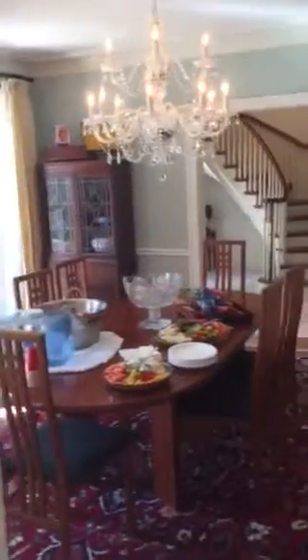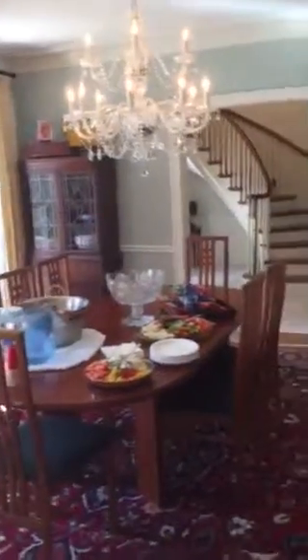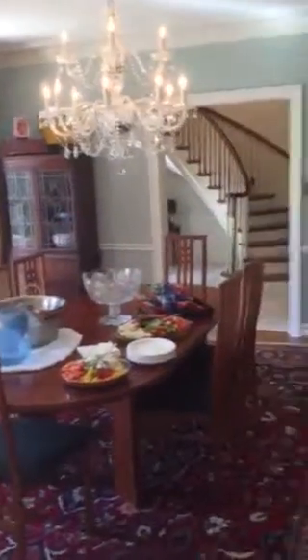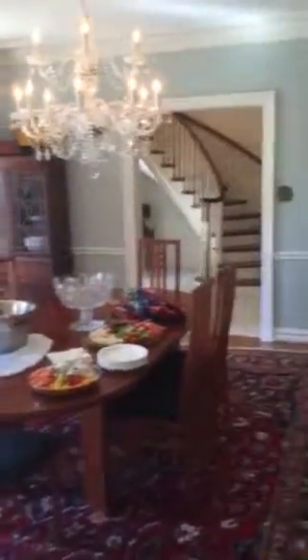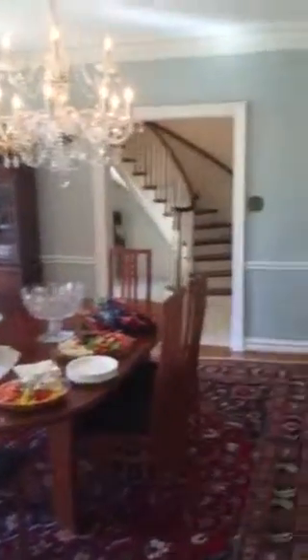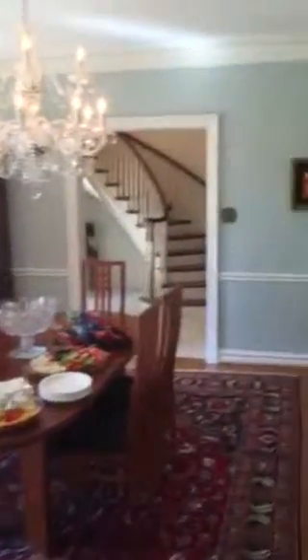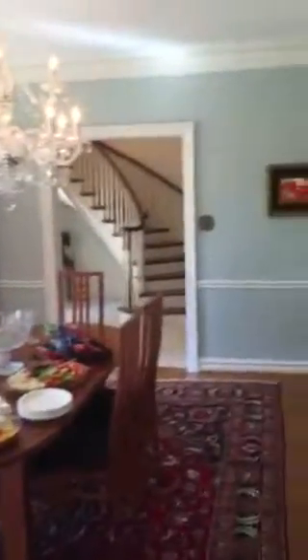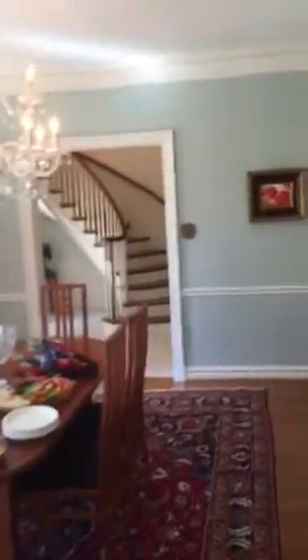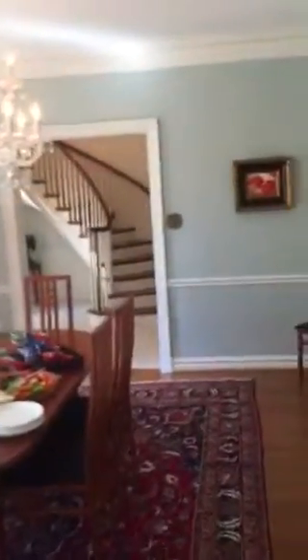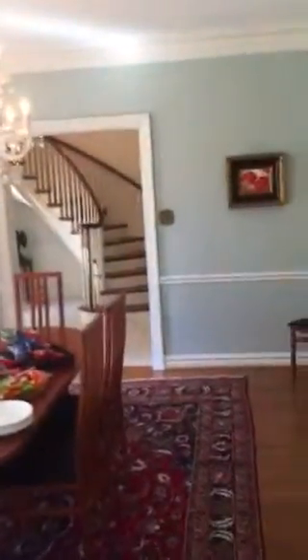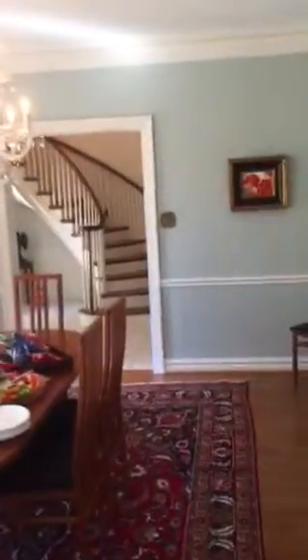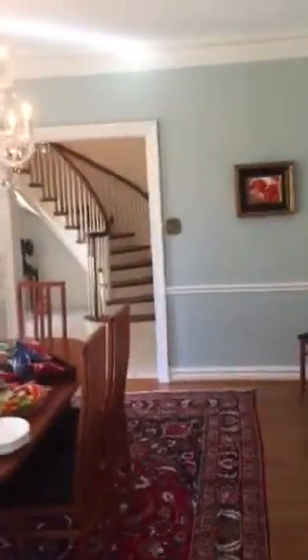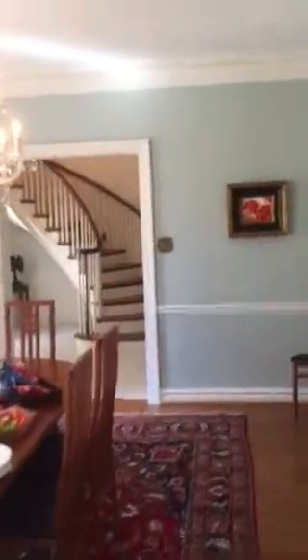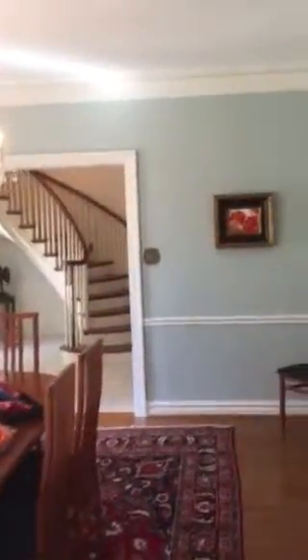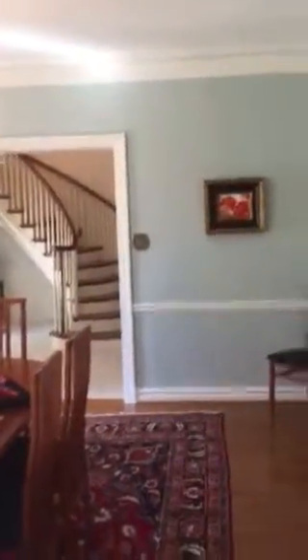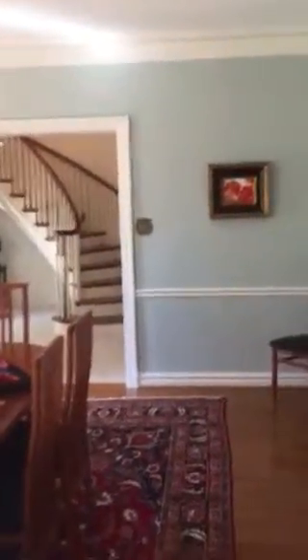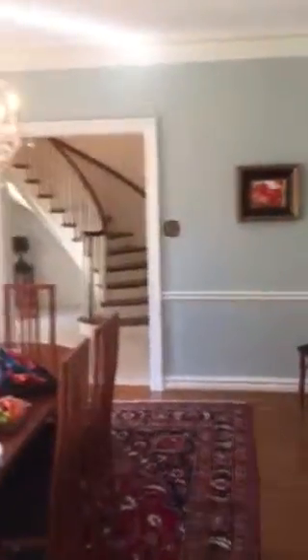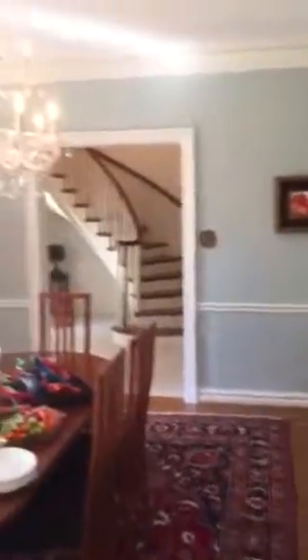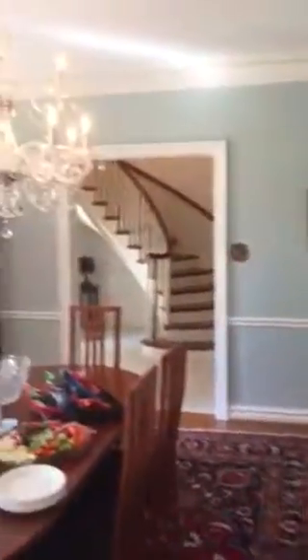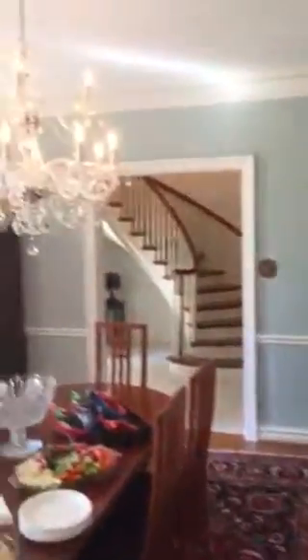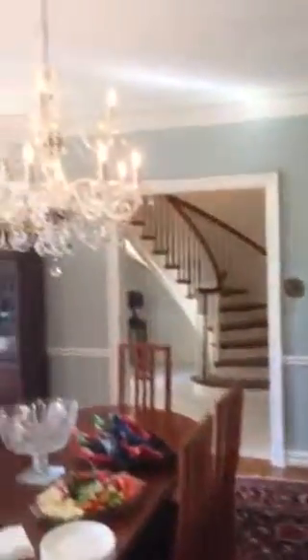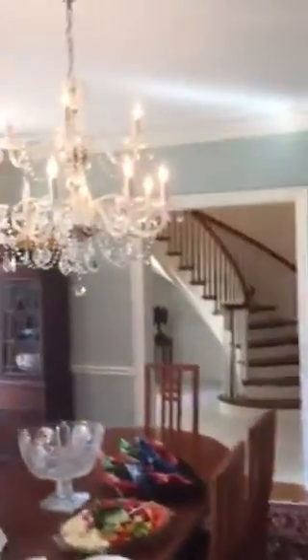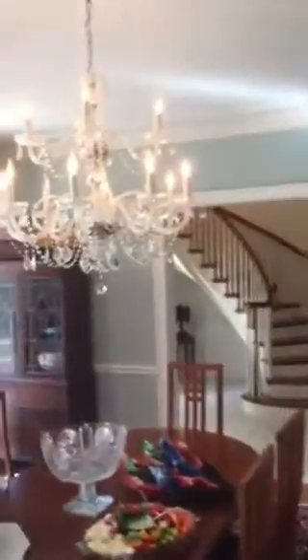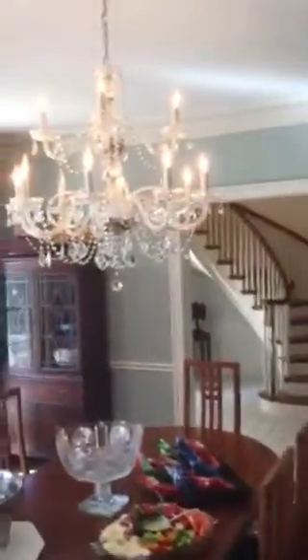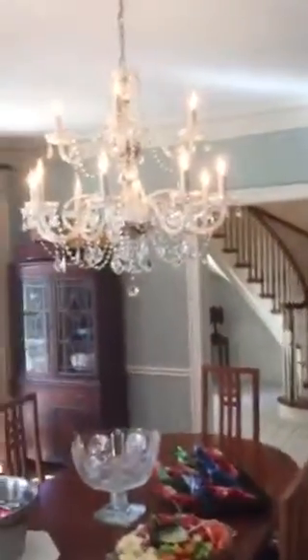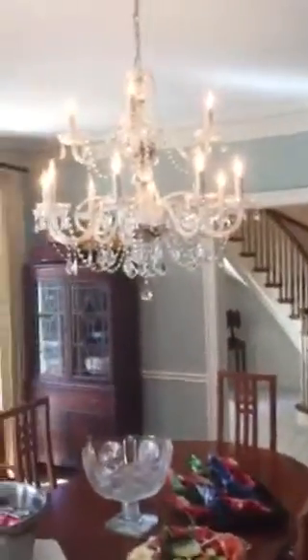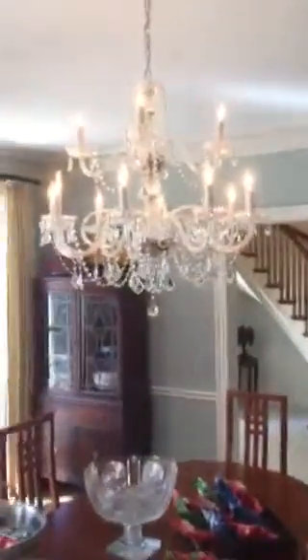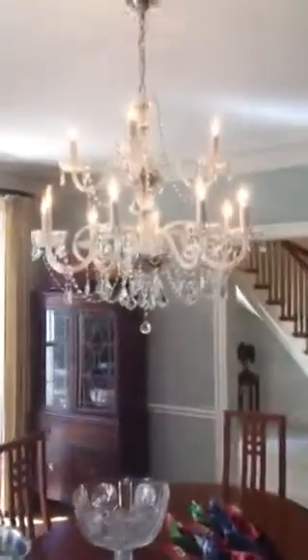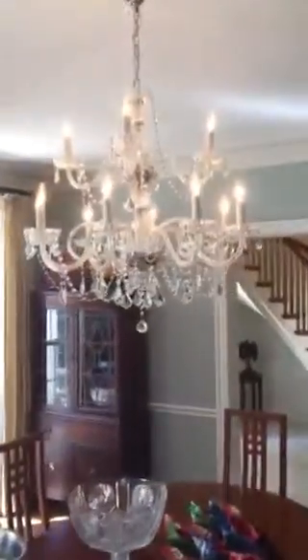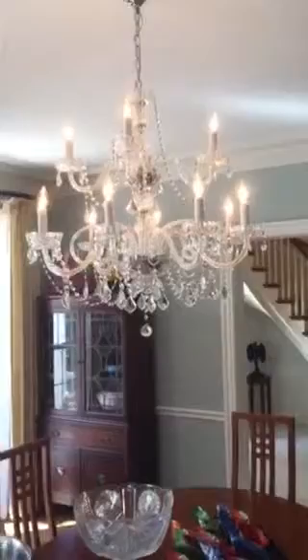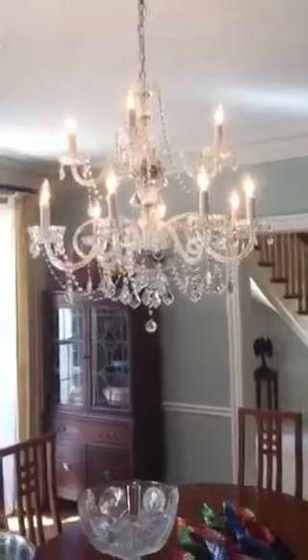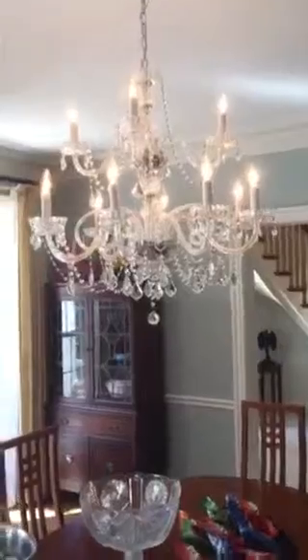Continue into the dining room with another beautiful chandelier.